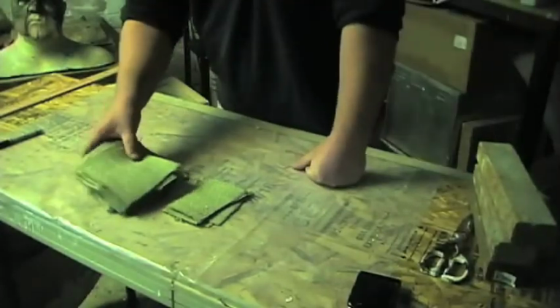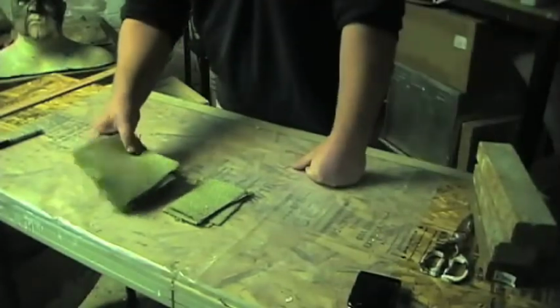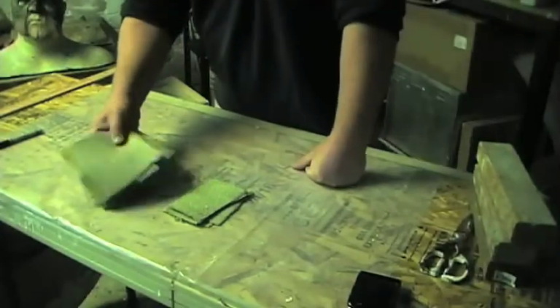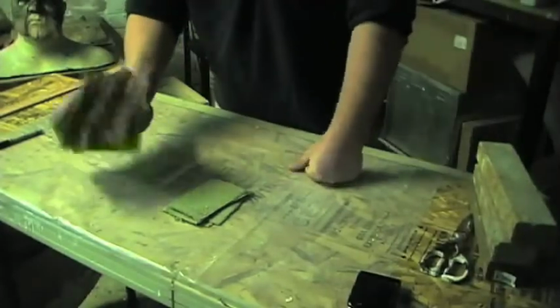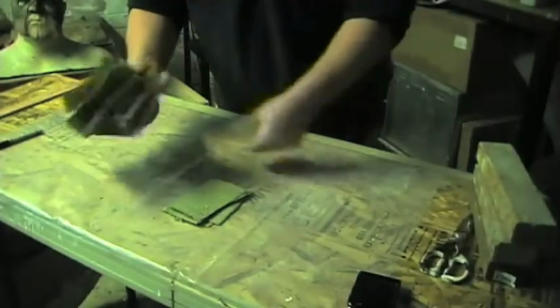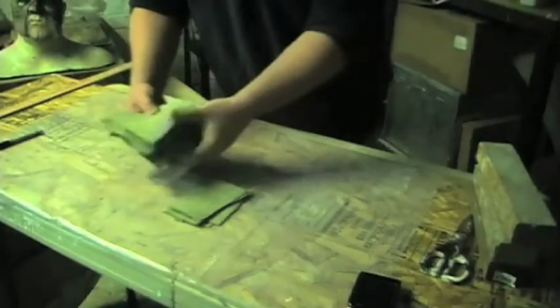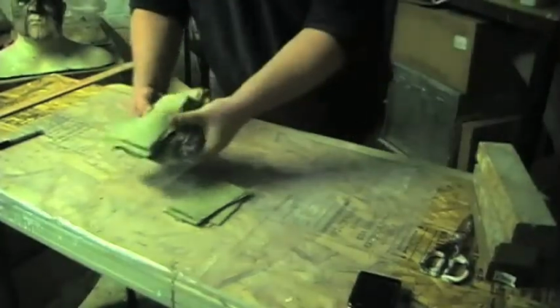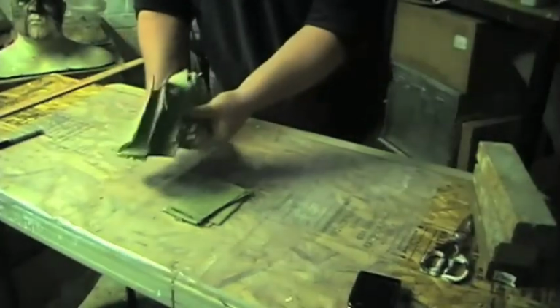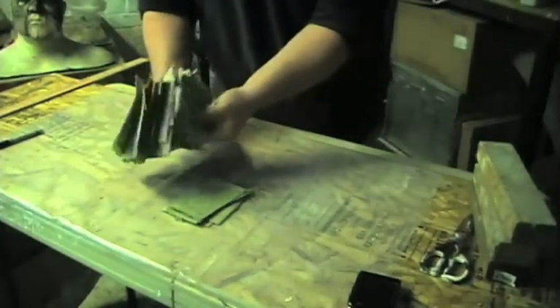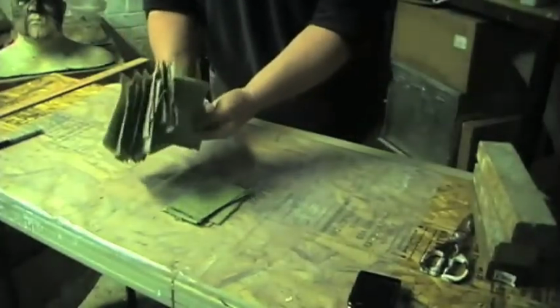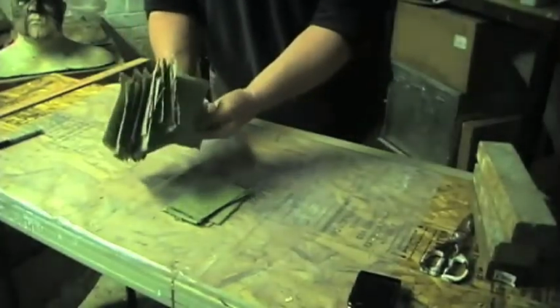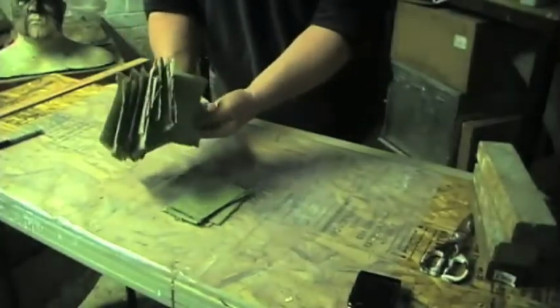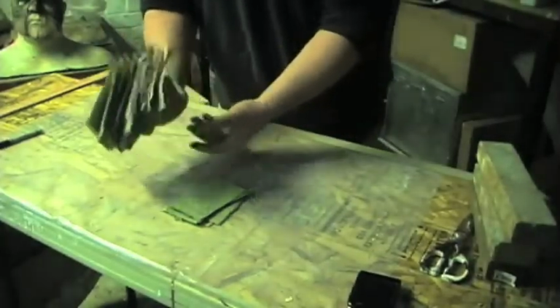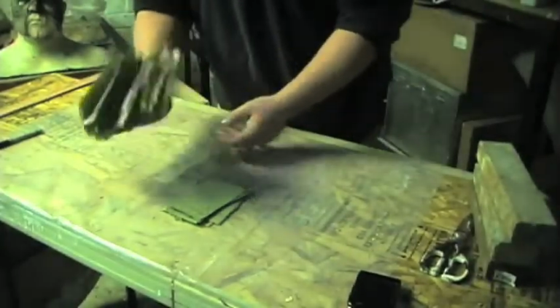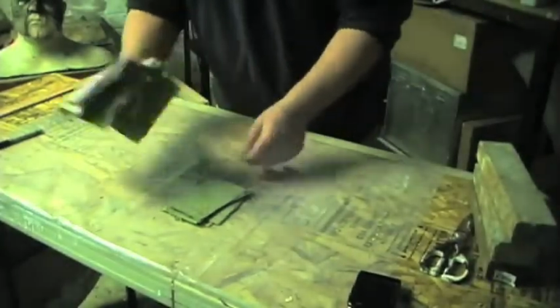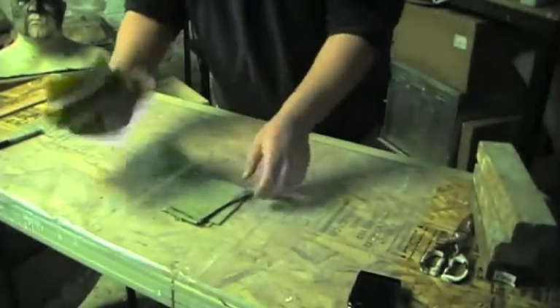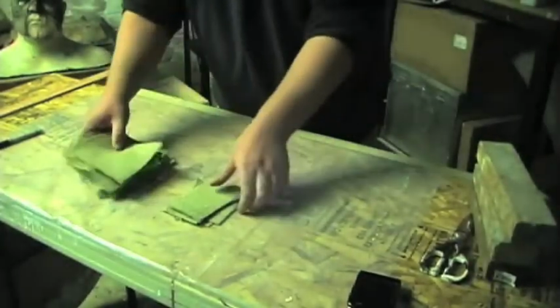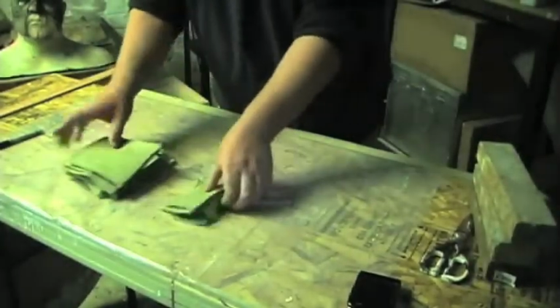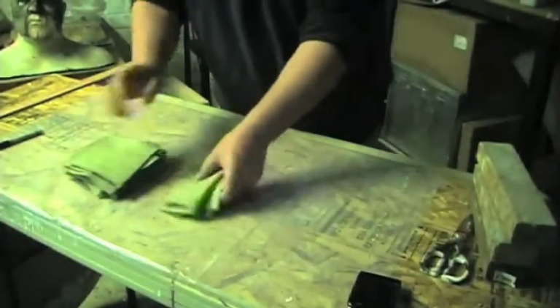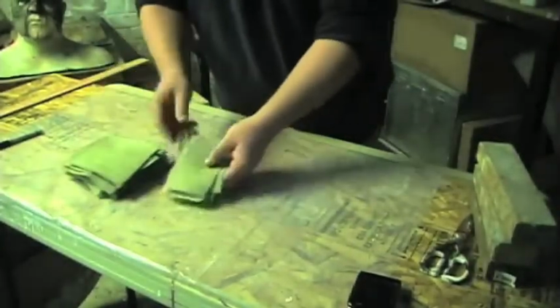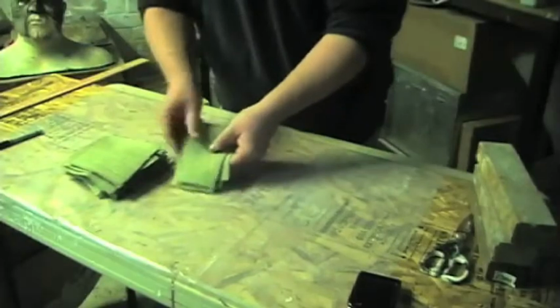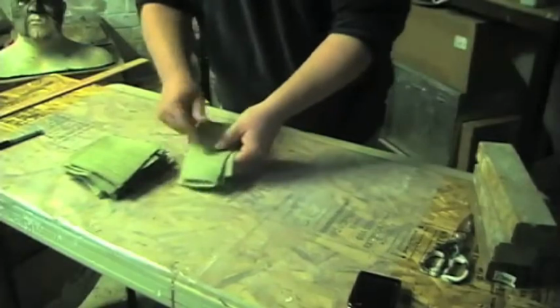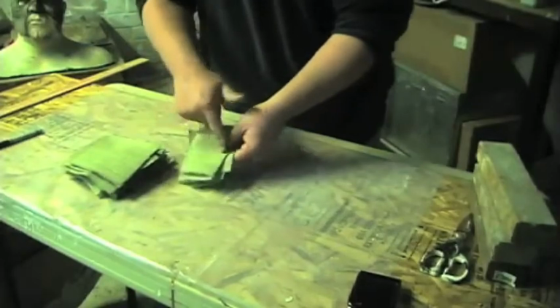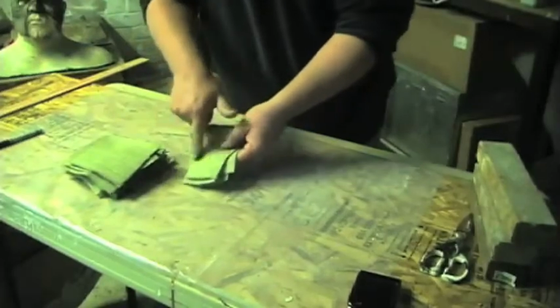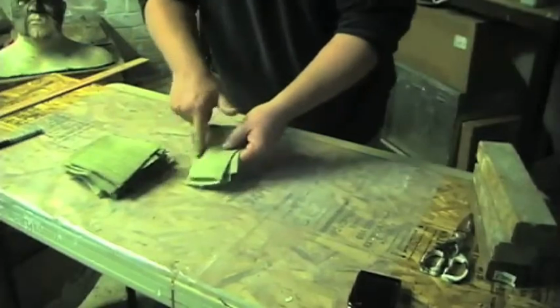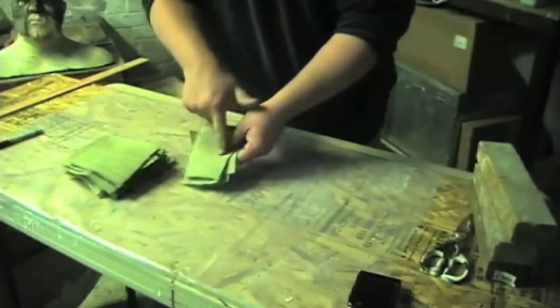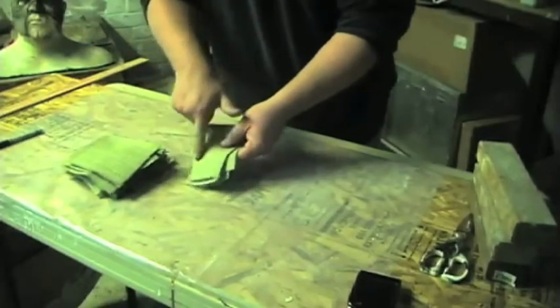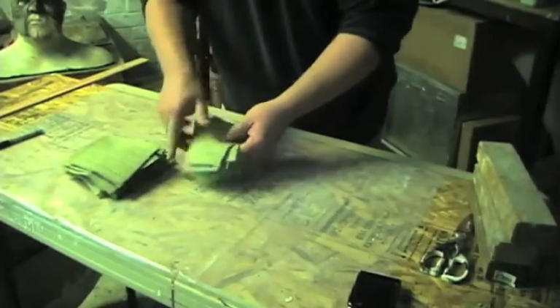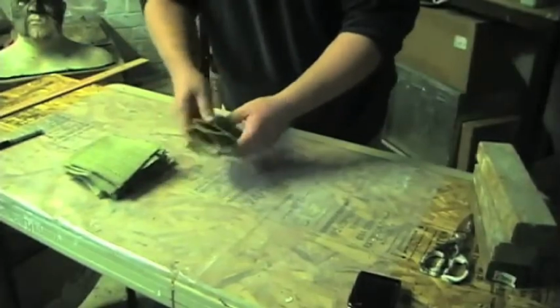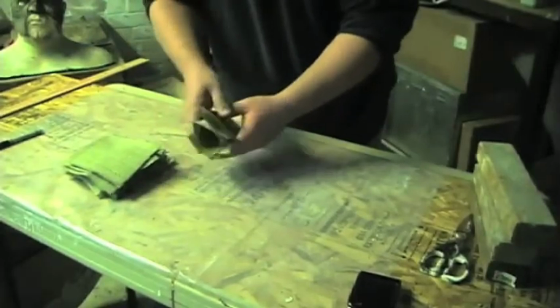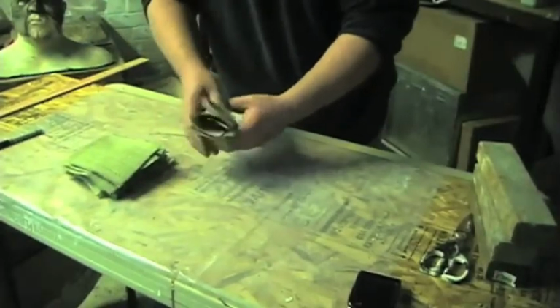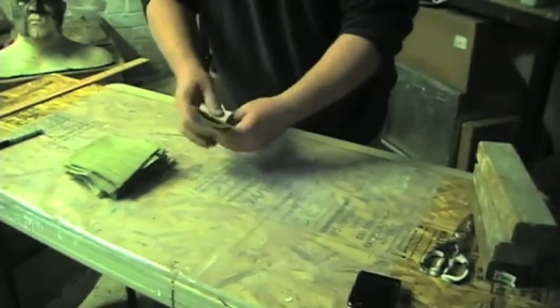As you can see, I created more patches than I'm going to need, and these are those scrap pieces I was telling you about.